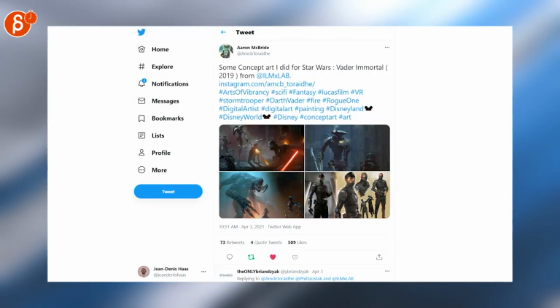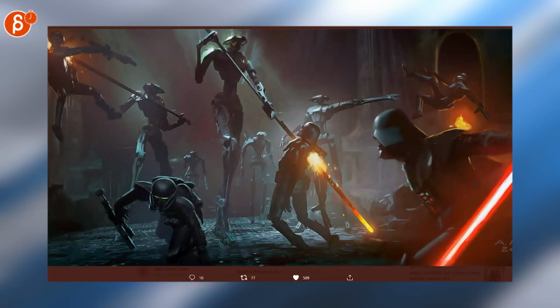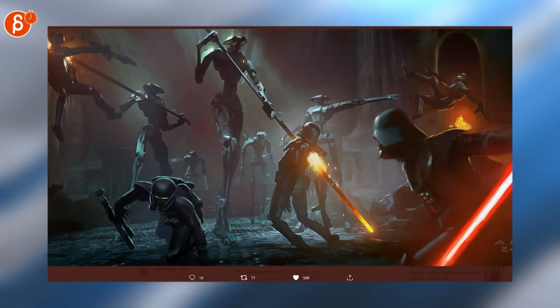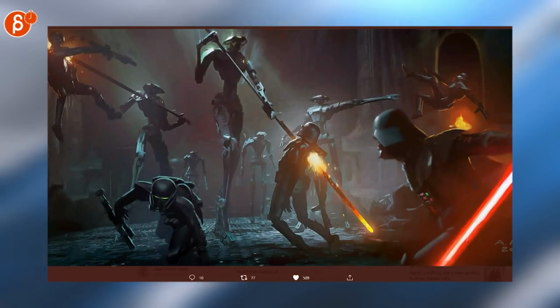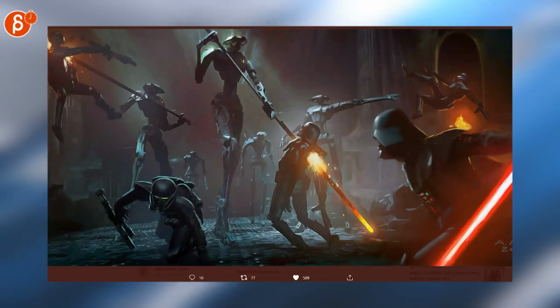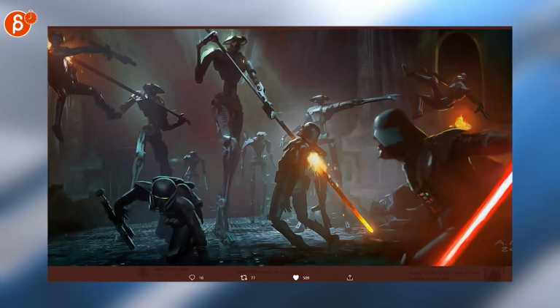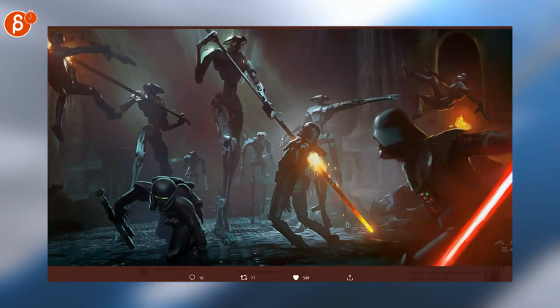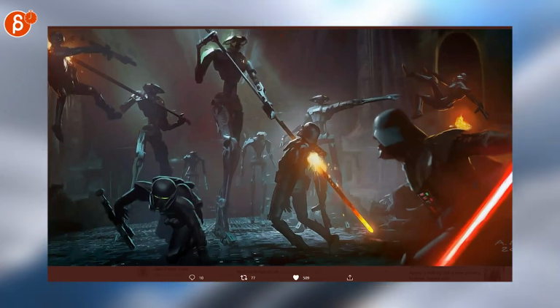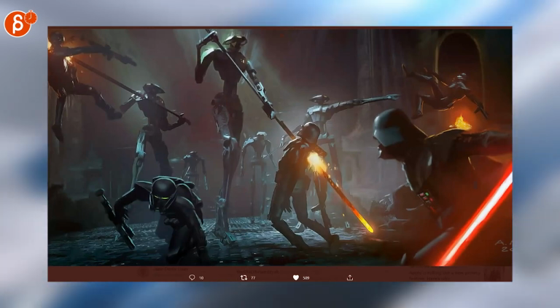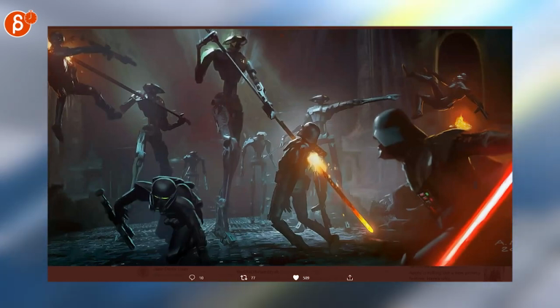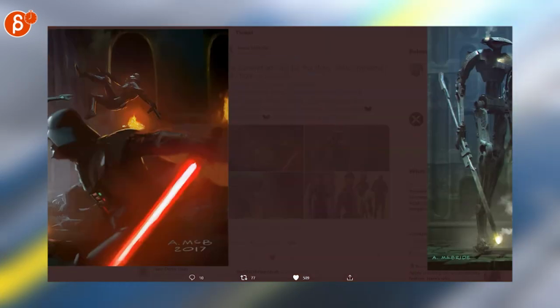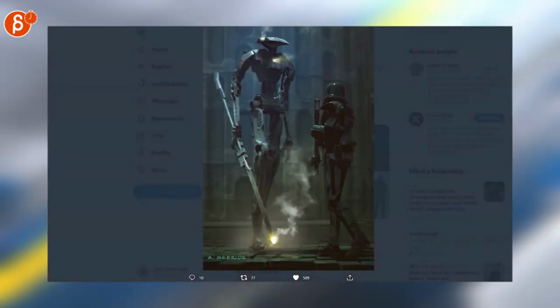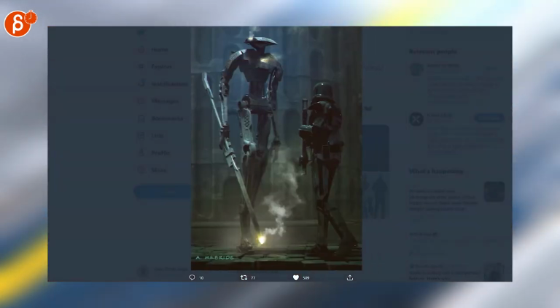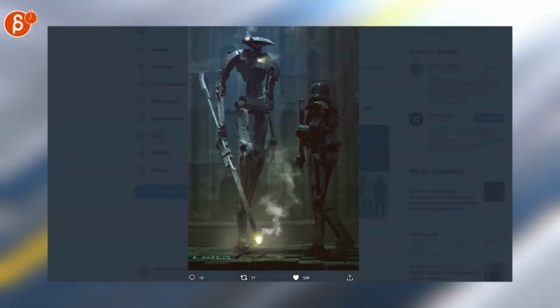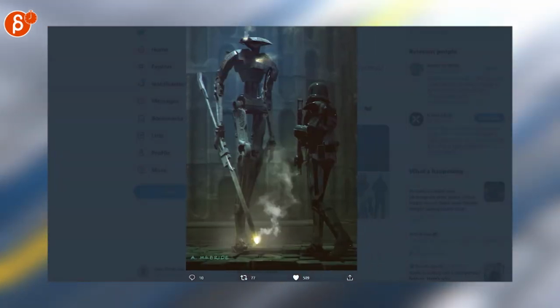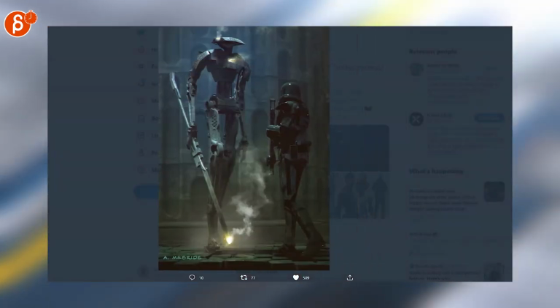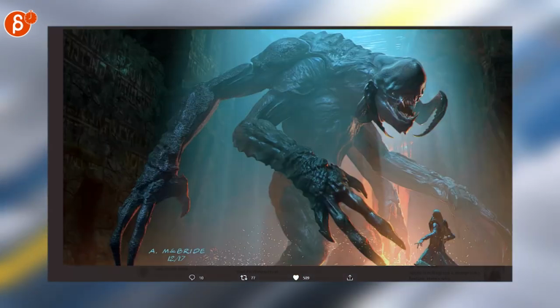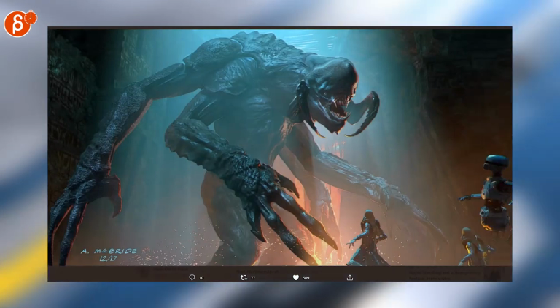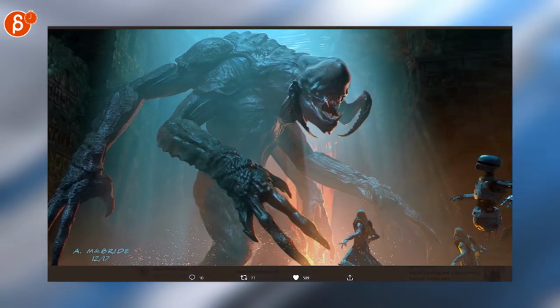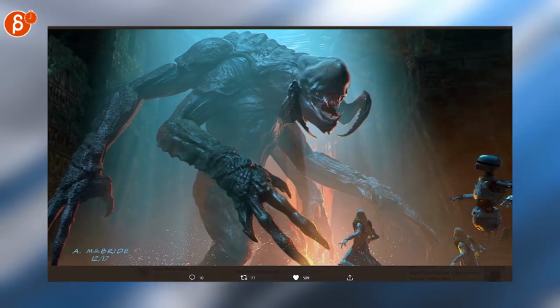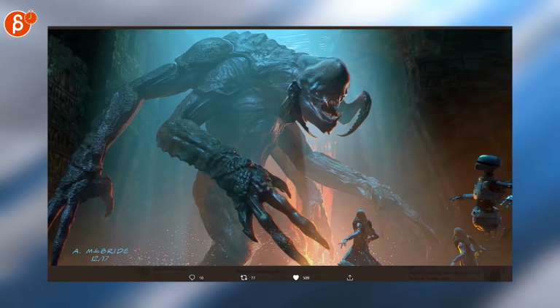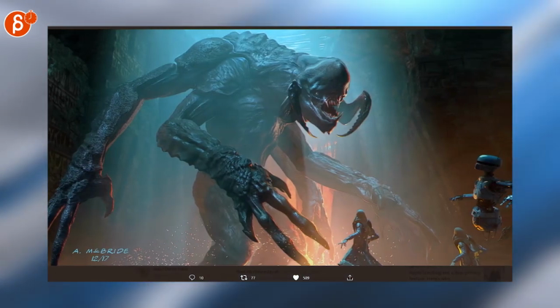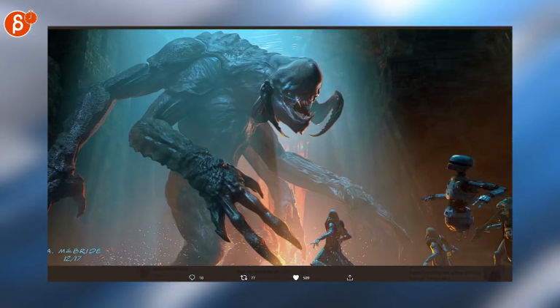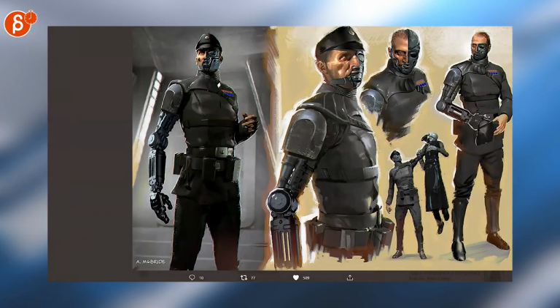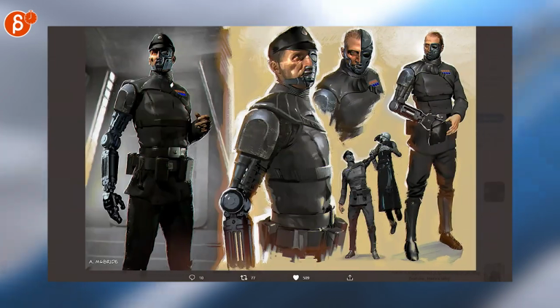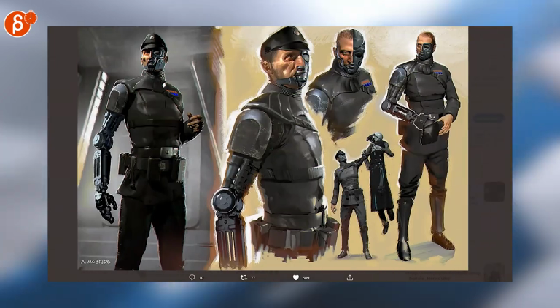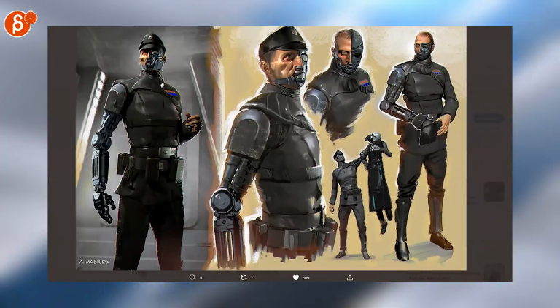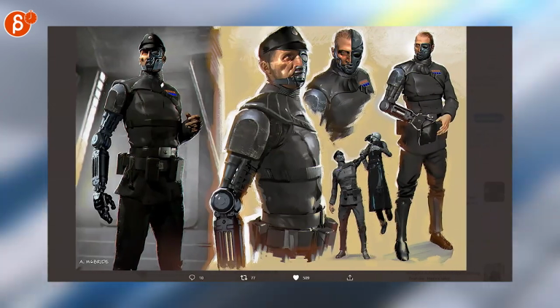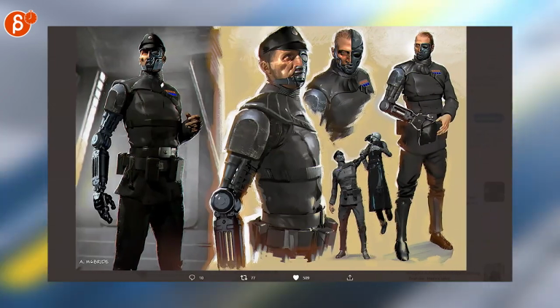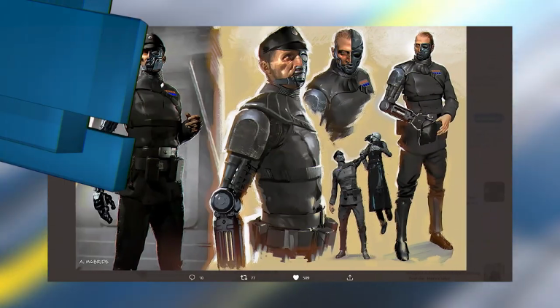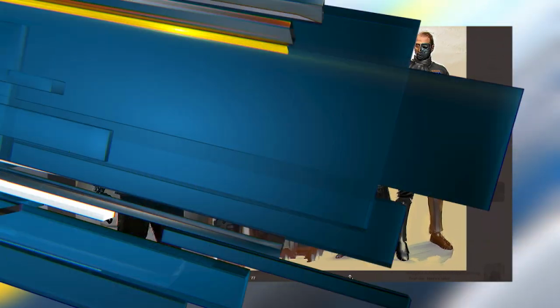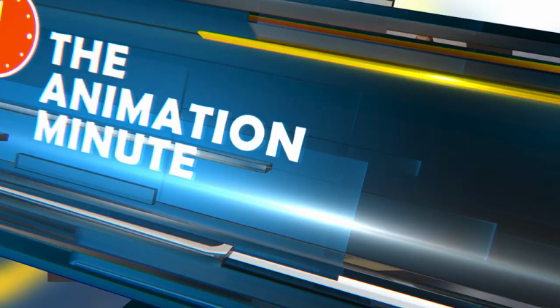Star Wars and art, especially concept art — it's always a cool combination. Look at that. Aaron McBride once again with fantastic artwork.